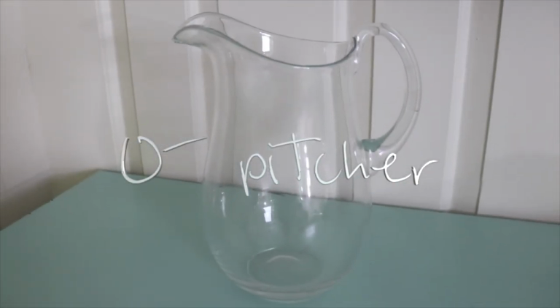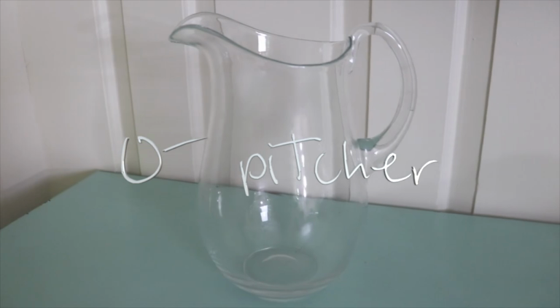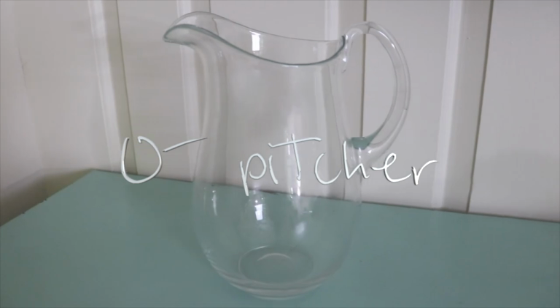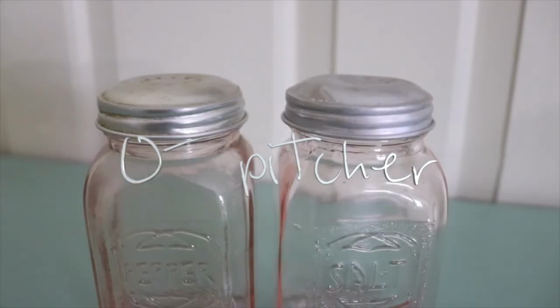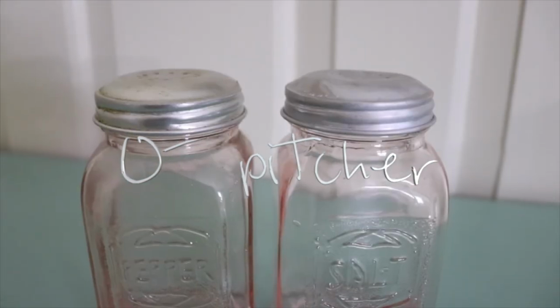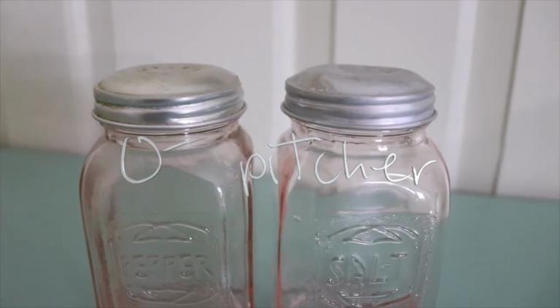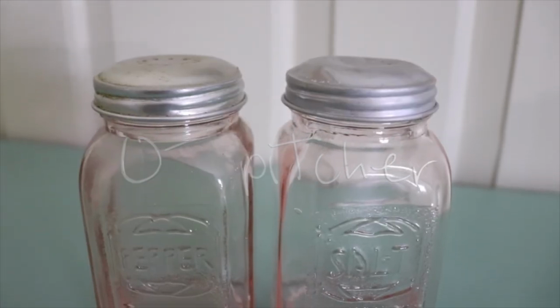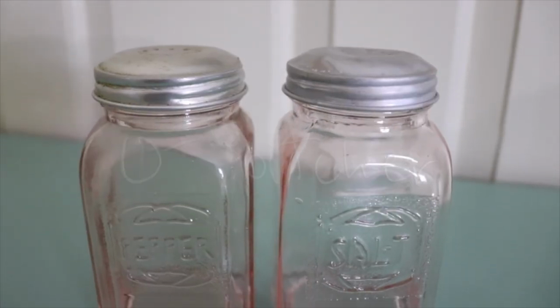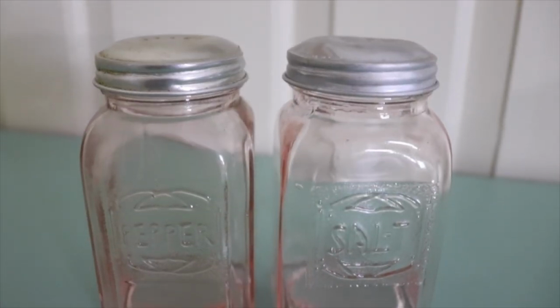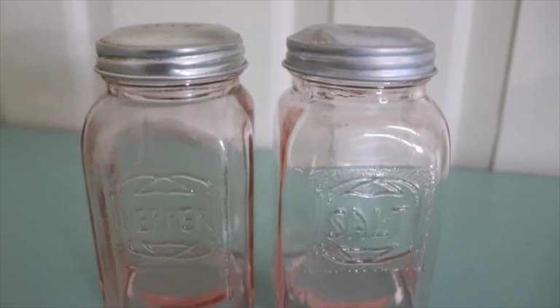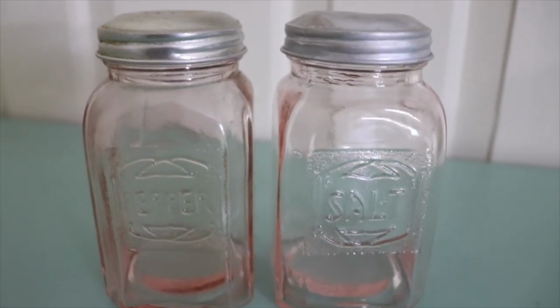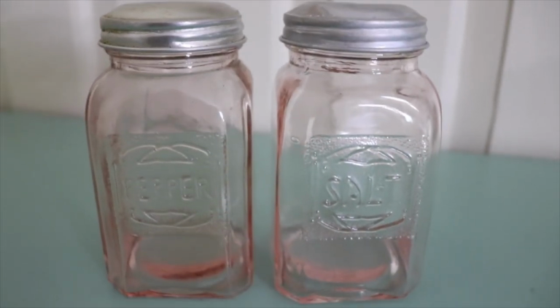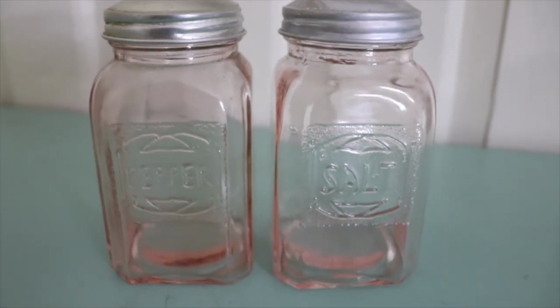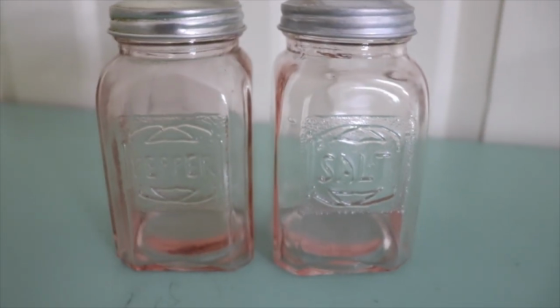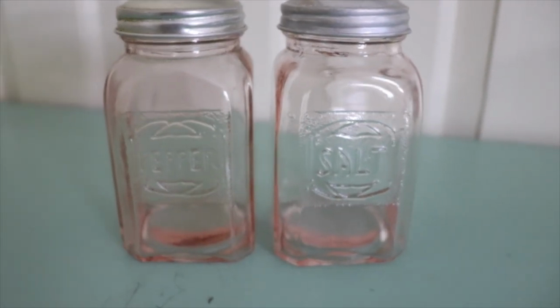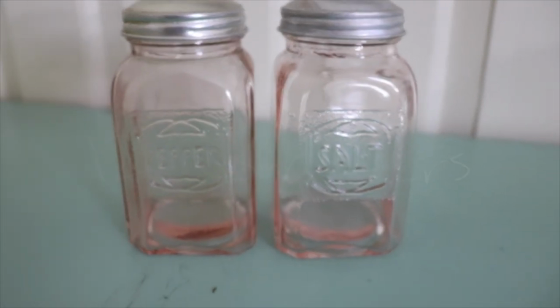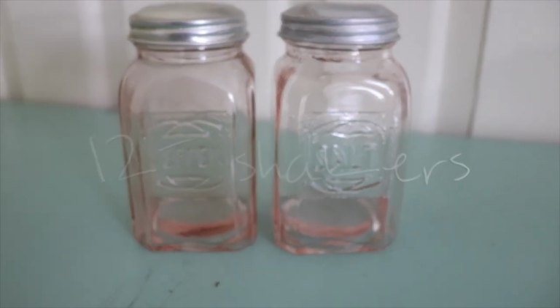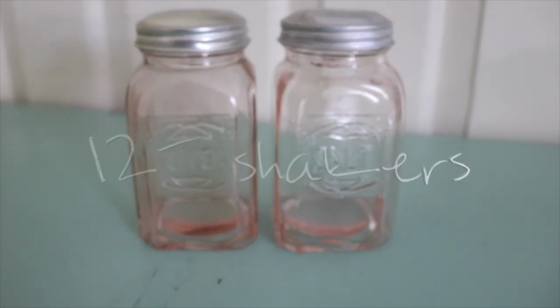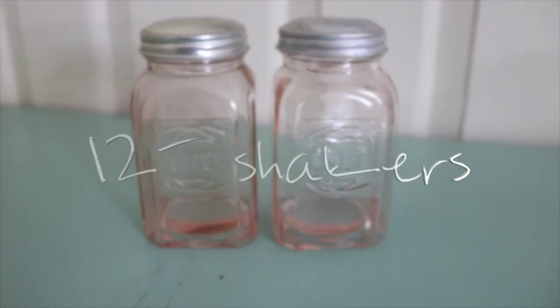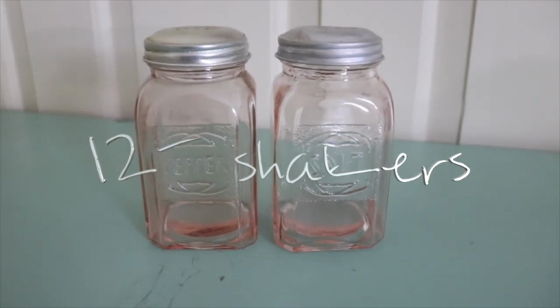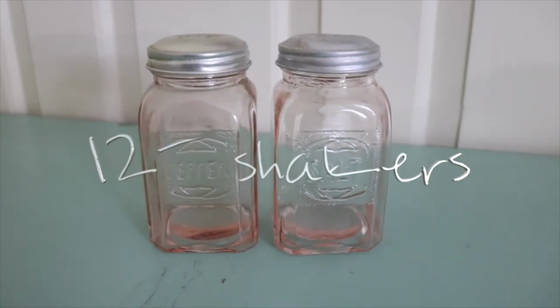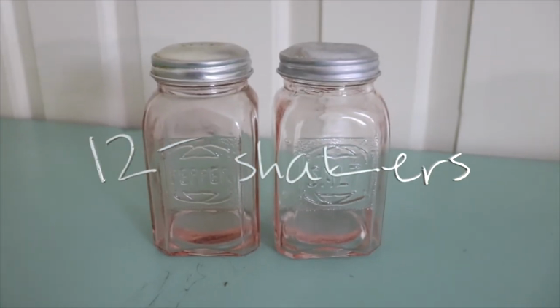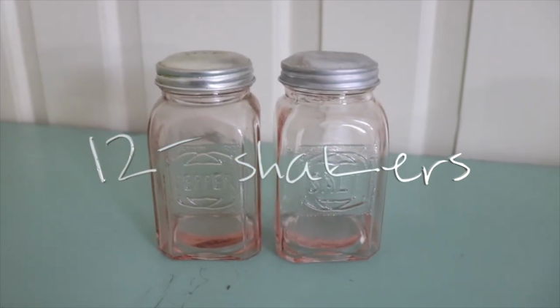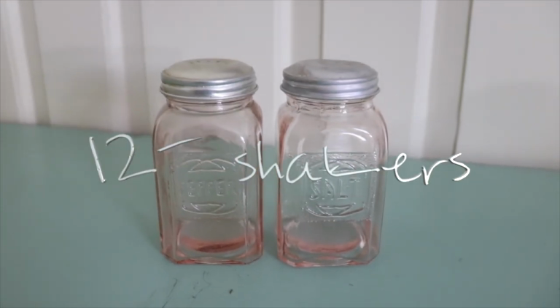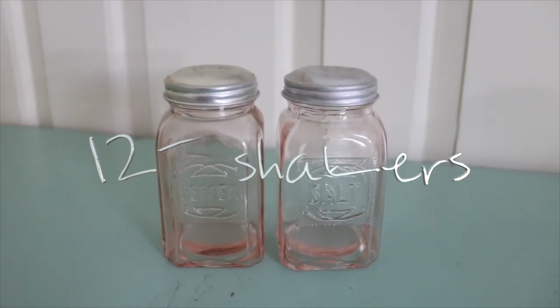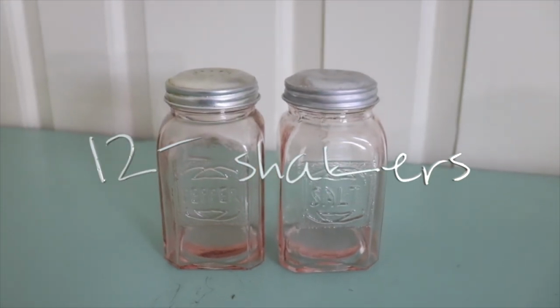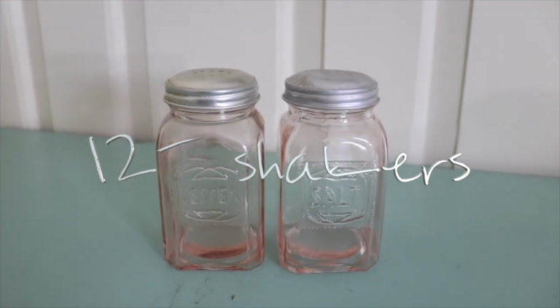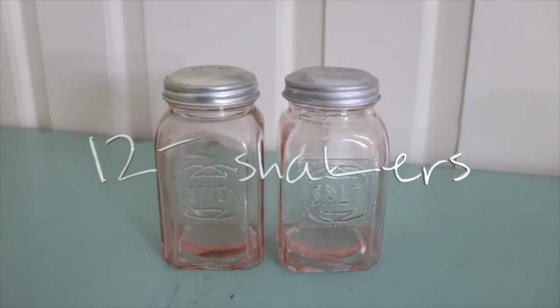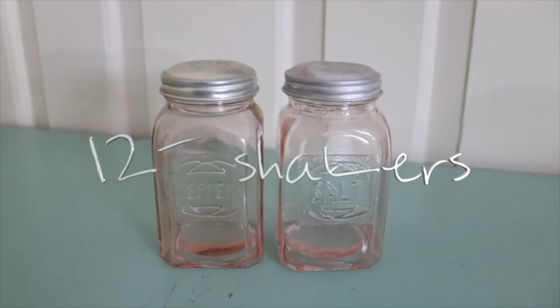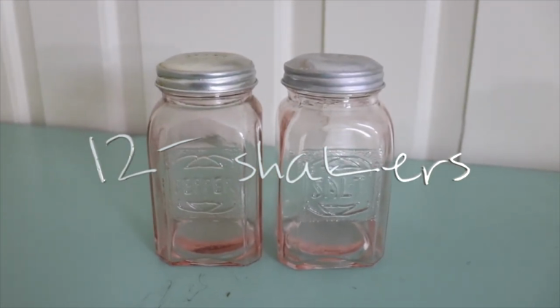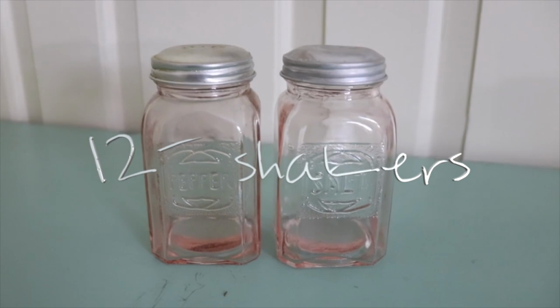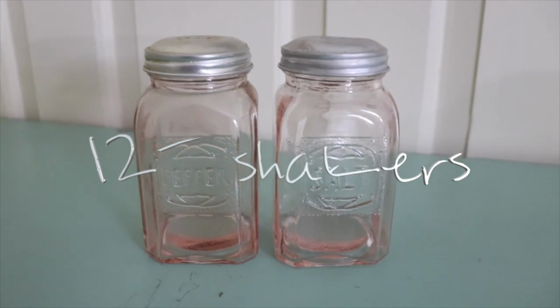These salt and pepper shakers were twelve dollars from a thrift store in Pennsylvania.